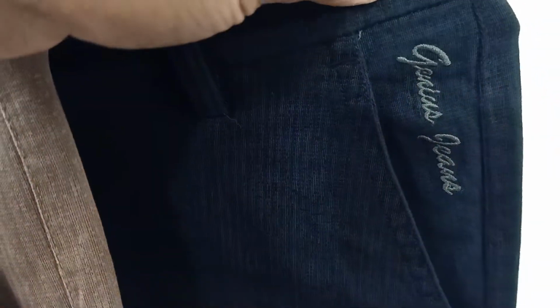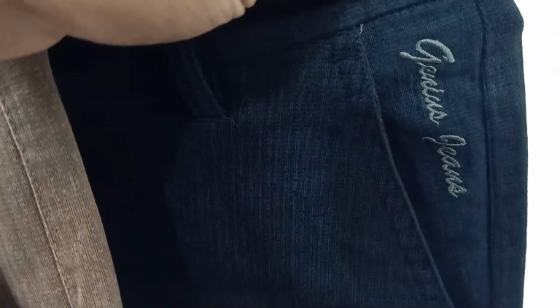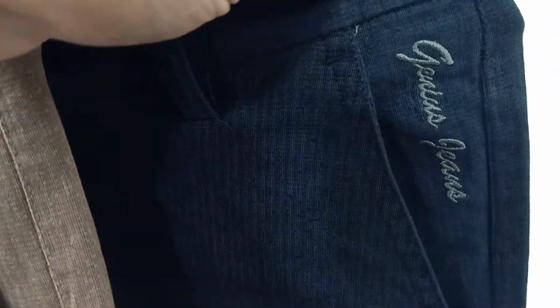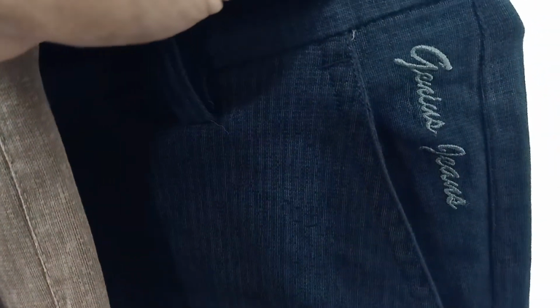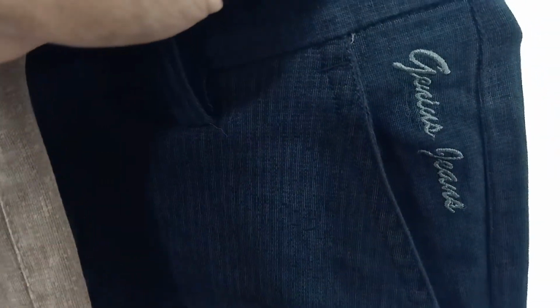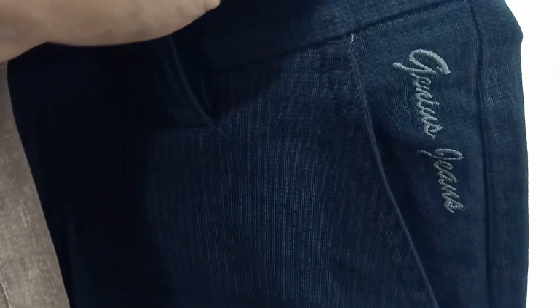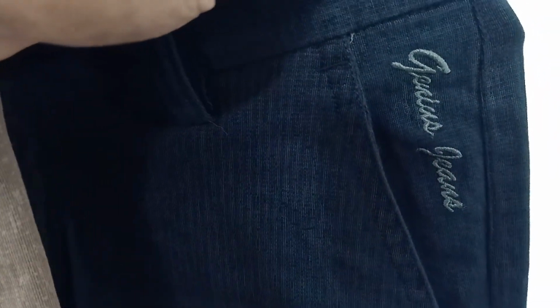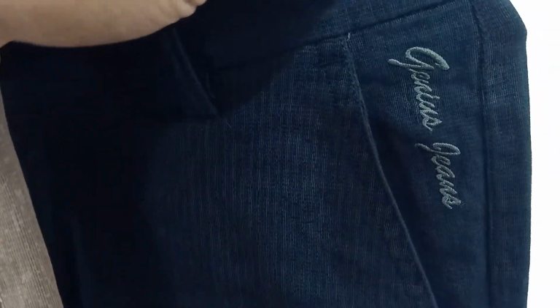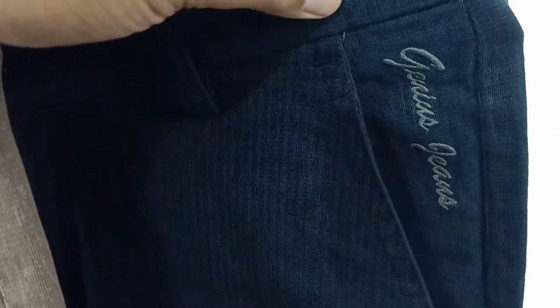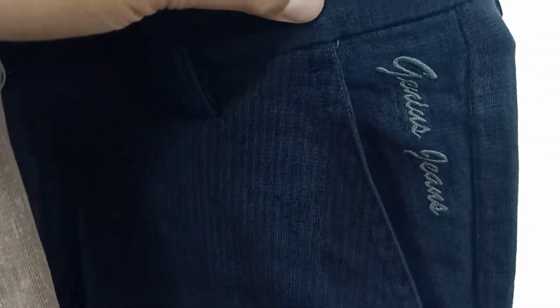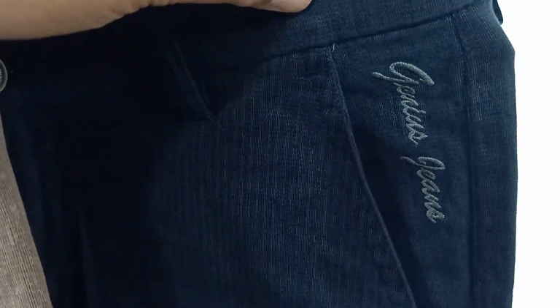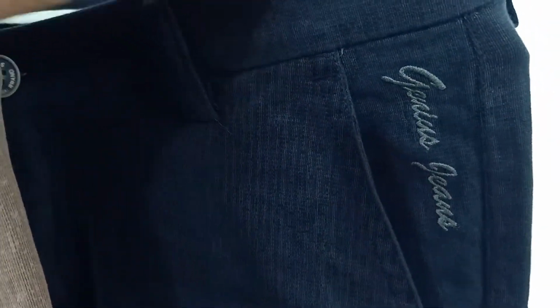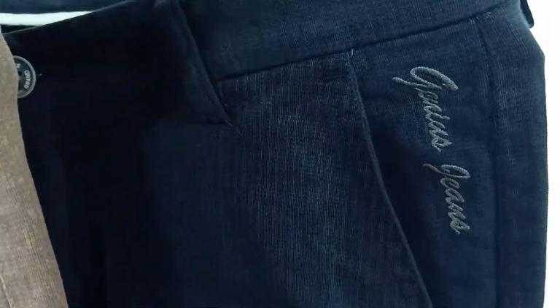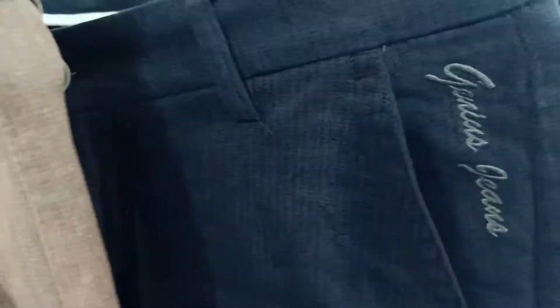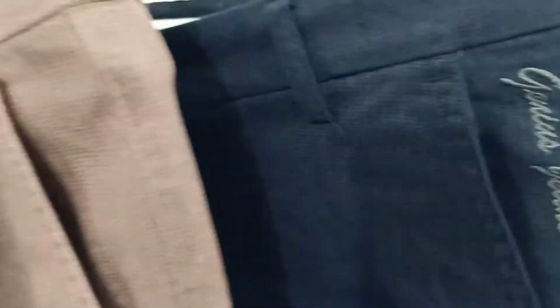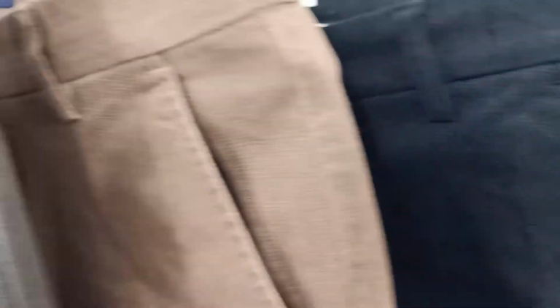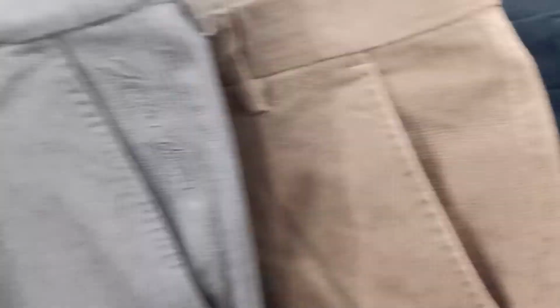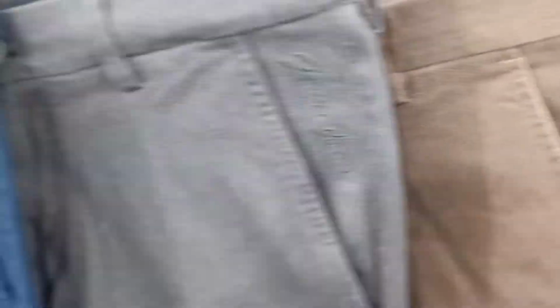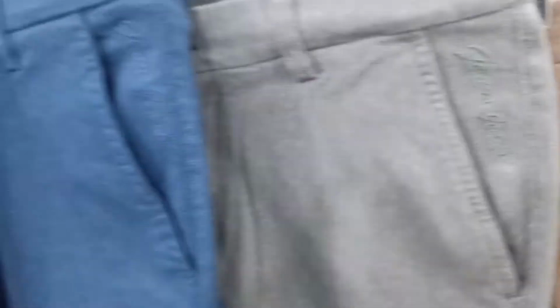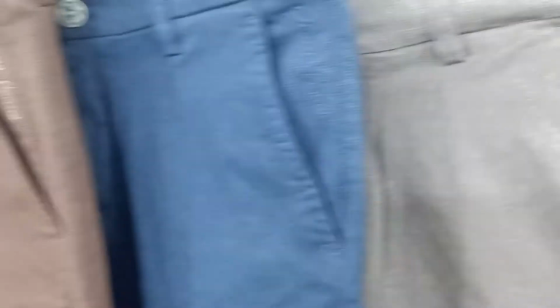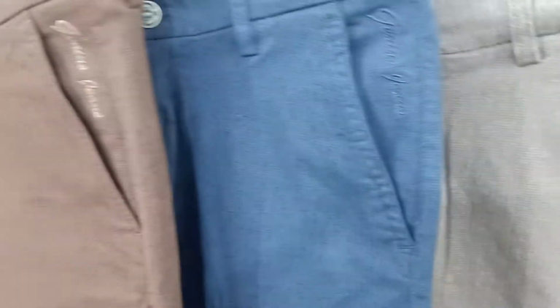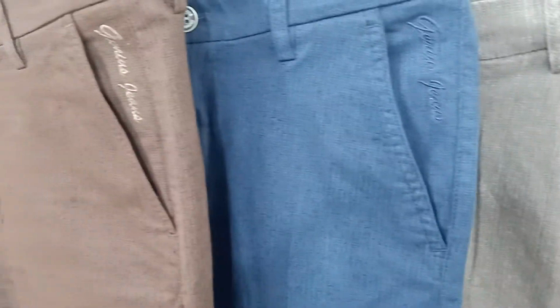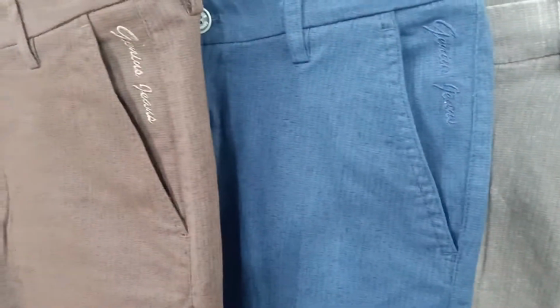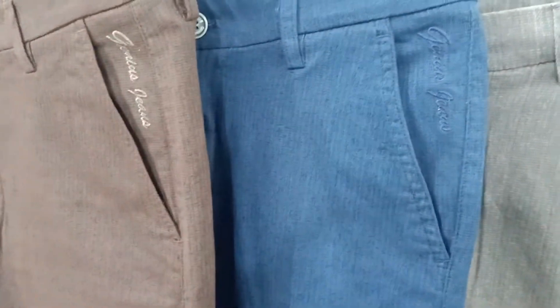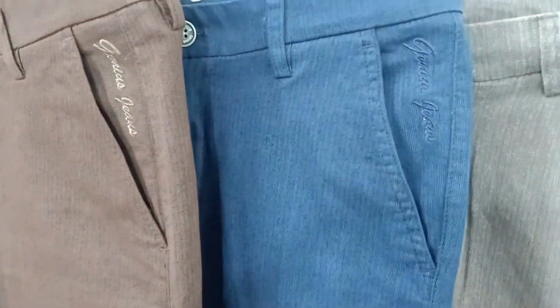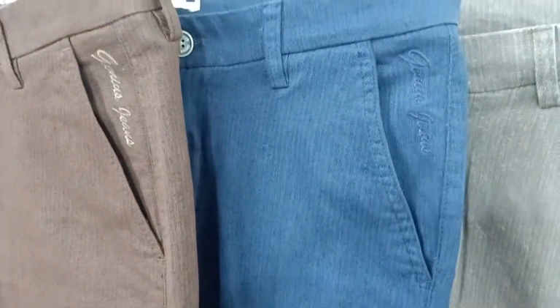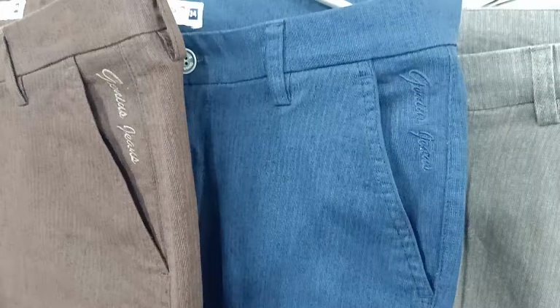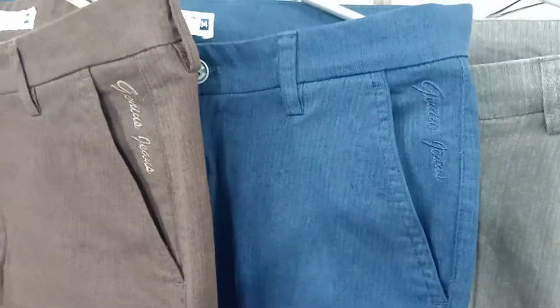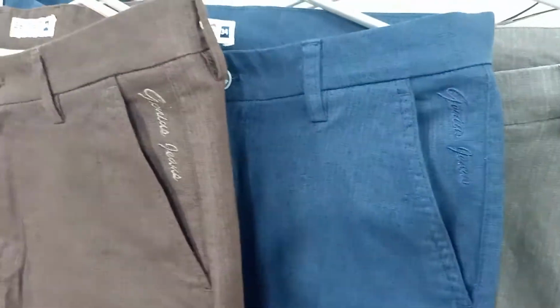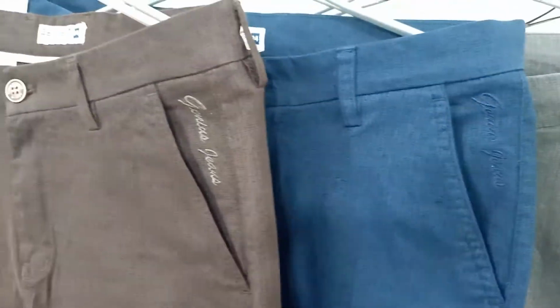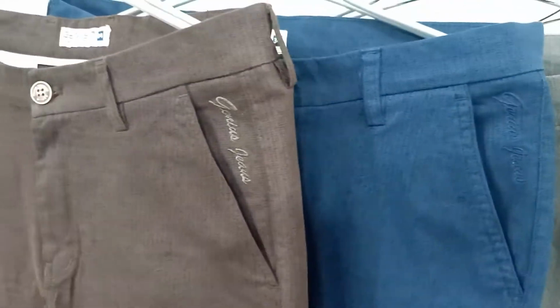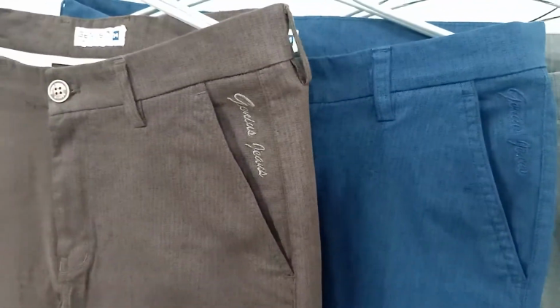Genius jeans. It is a little bit of a pastel color.